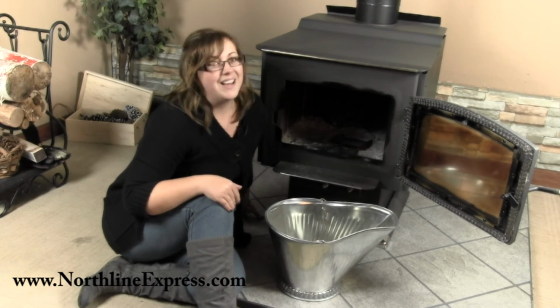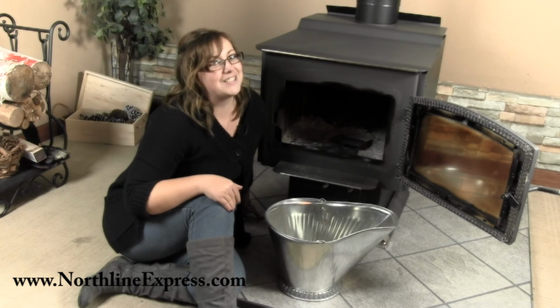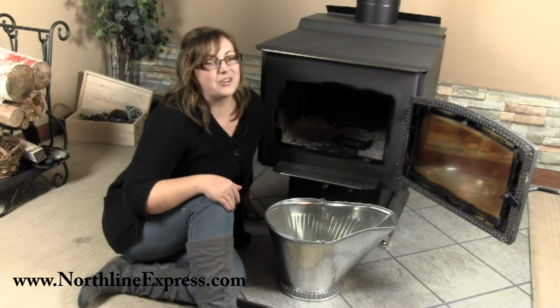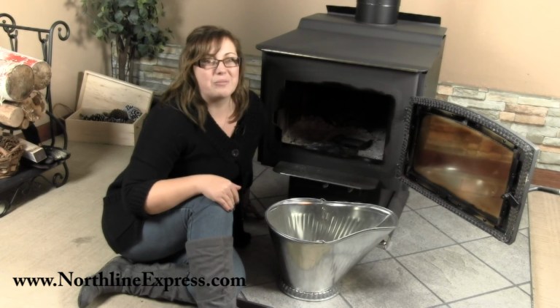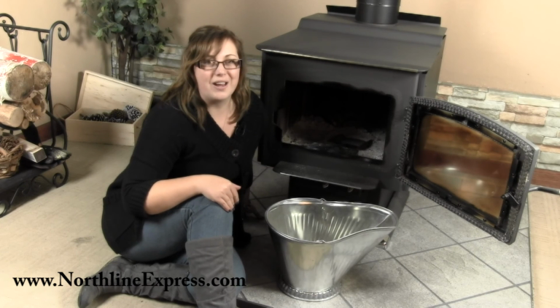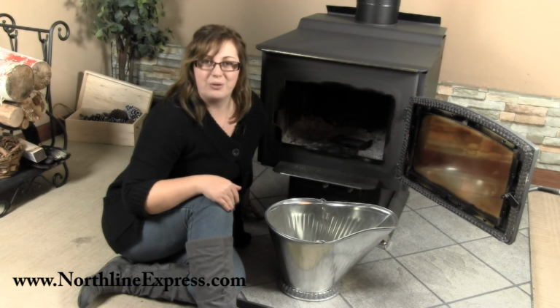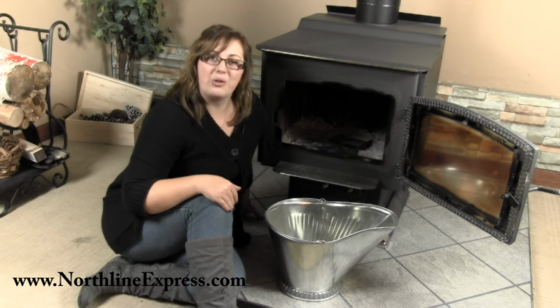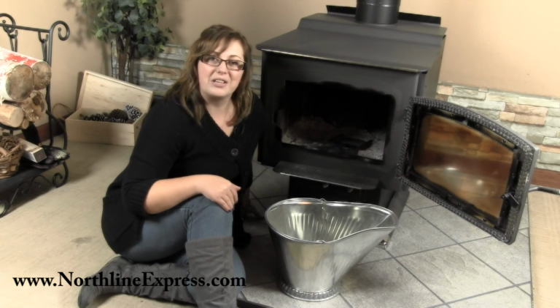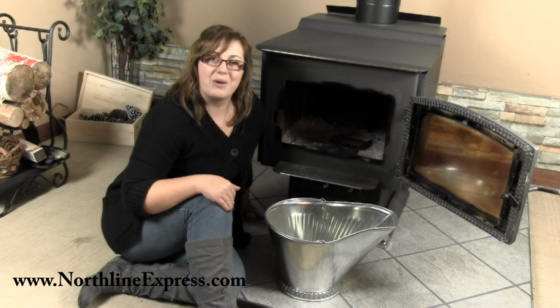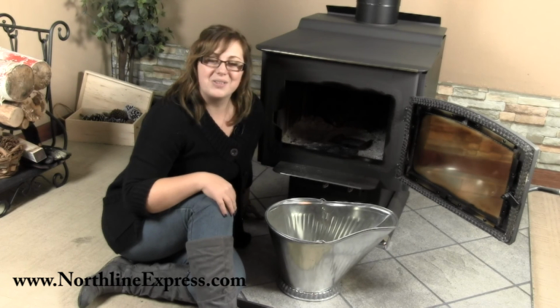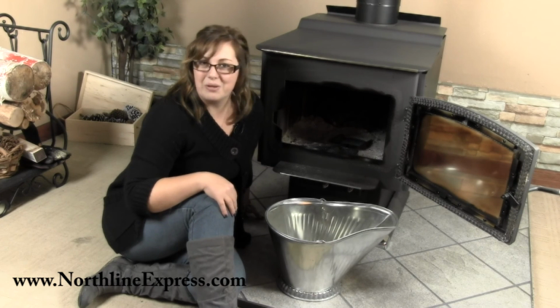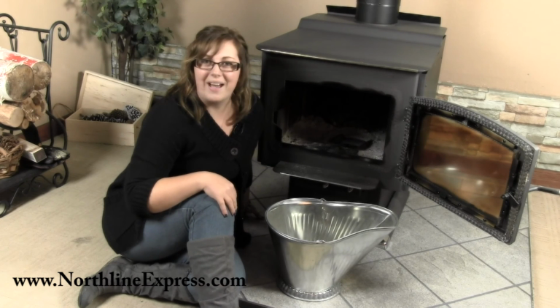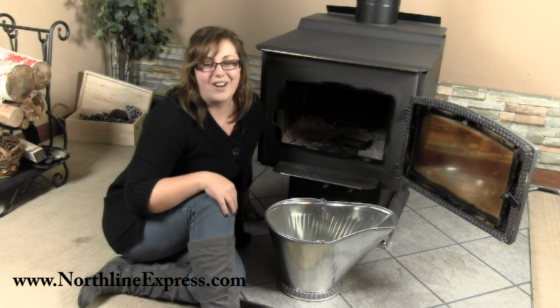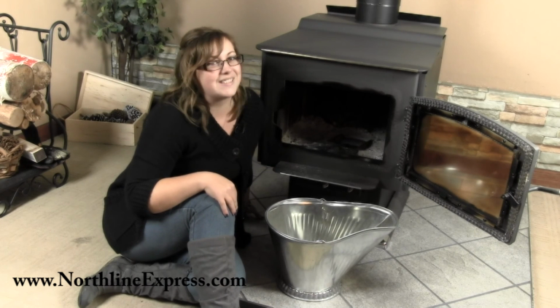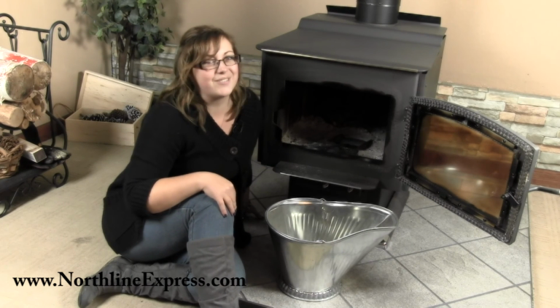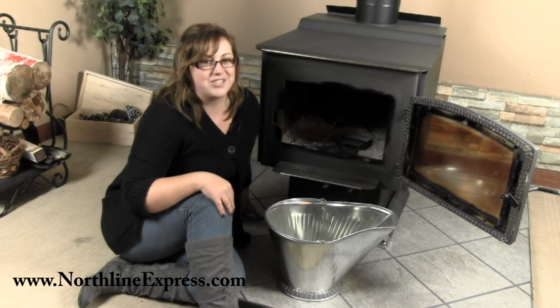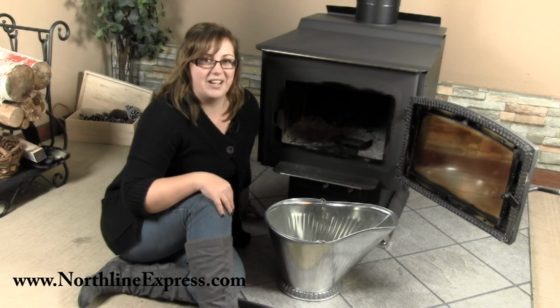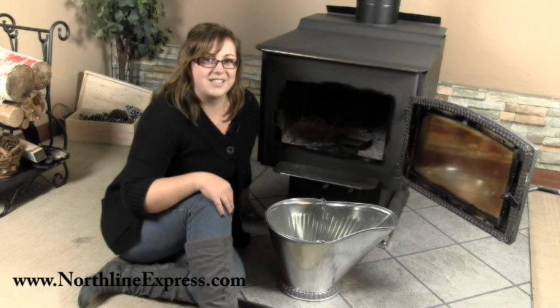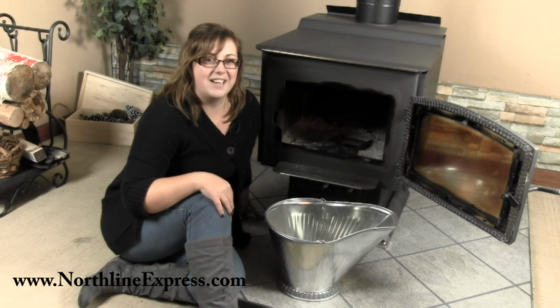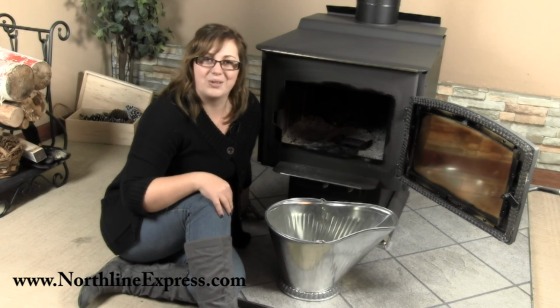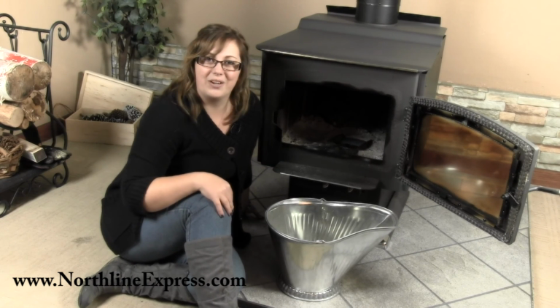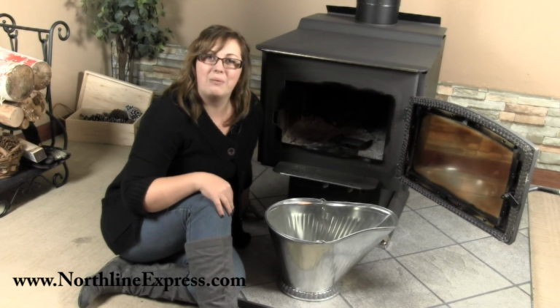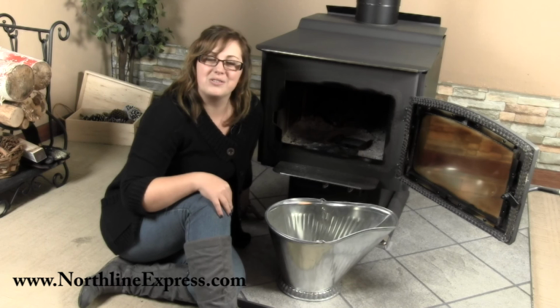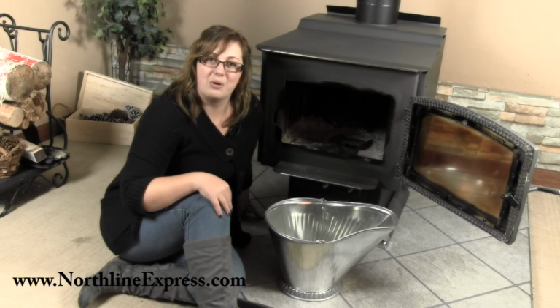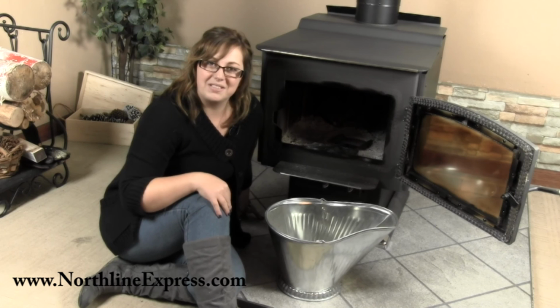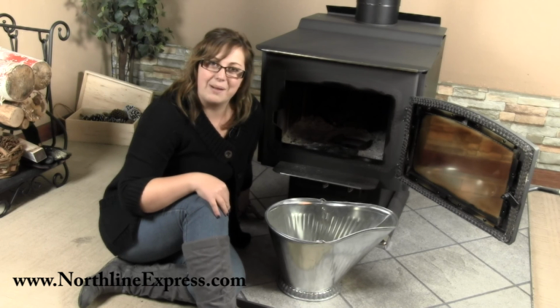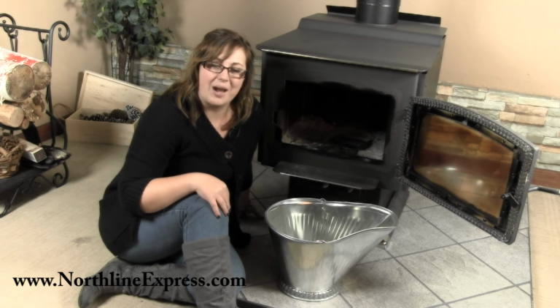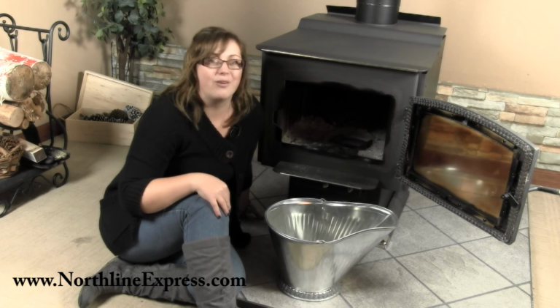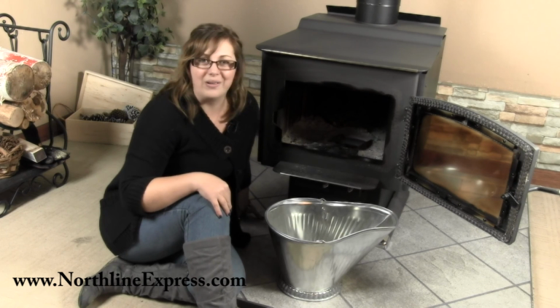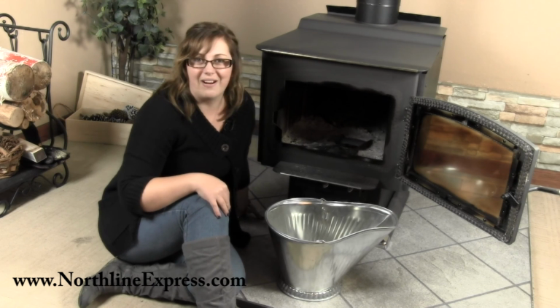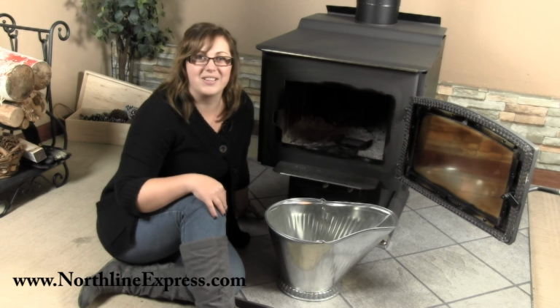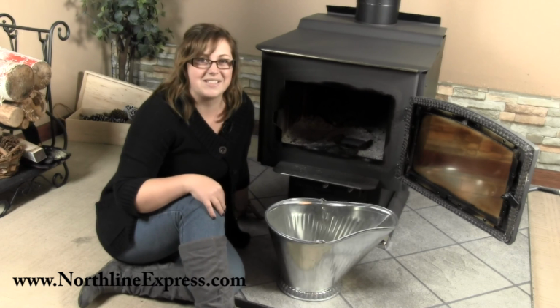It's another great product from Northline Express, home of the buy and try satisfaction guarantee. Don't forget, we're also your one-stop shop for all your hearth accessories.